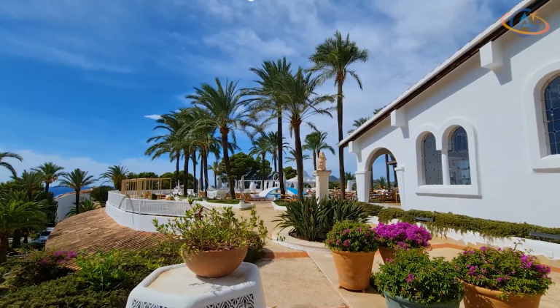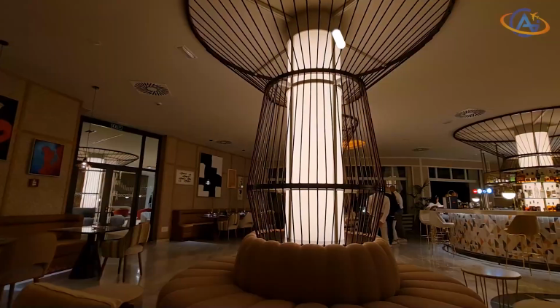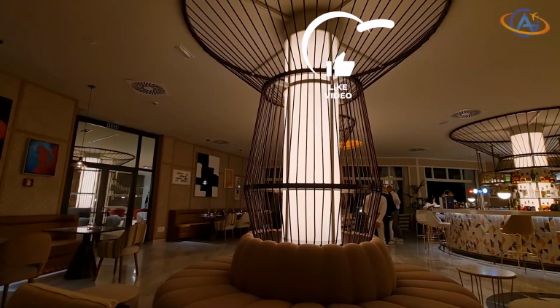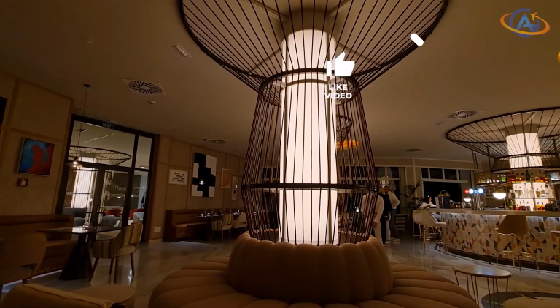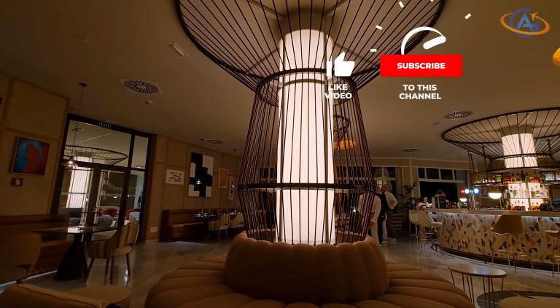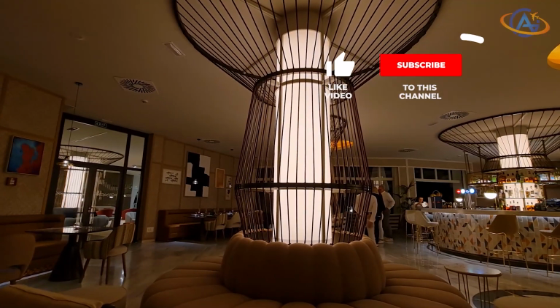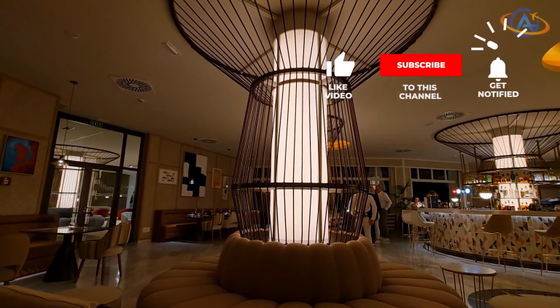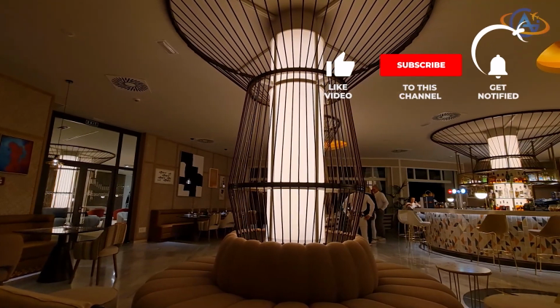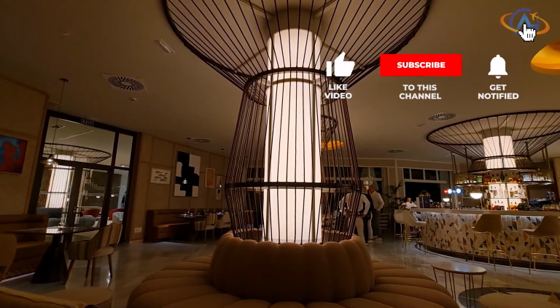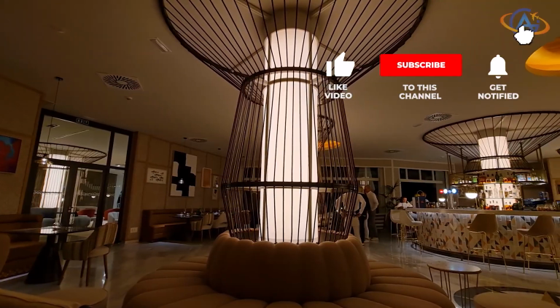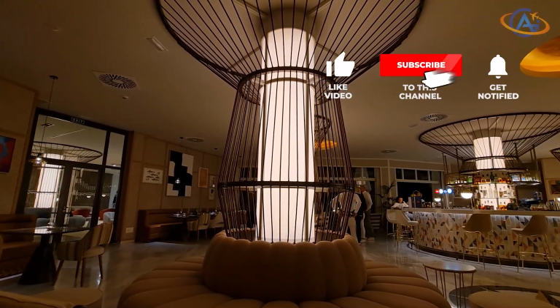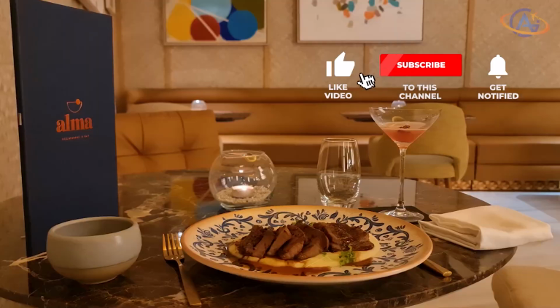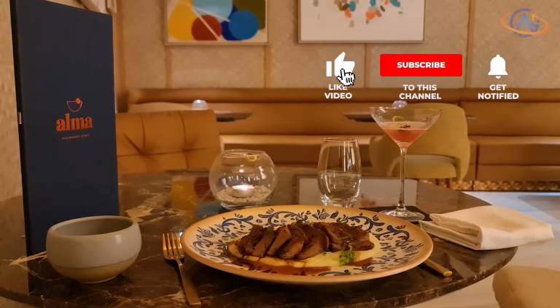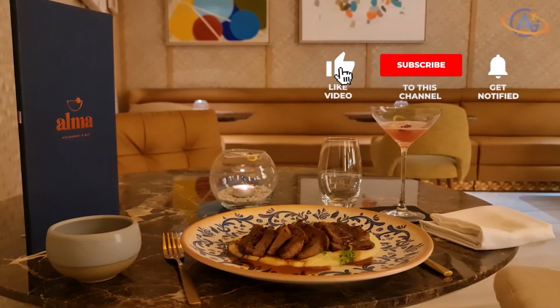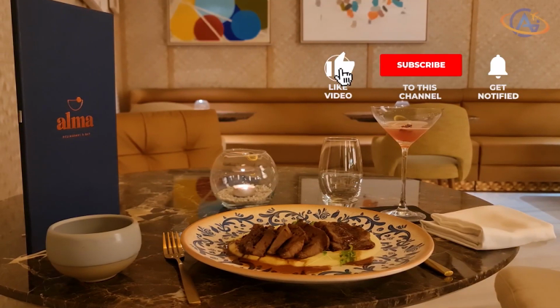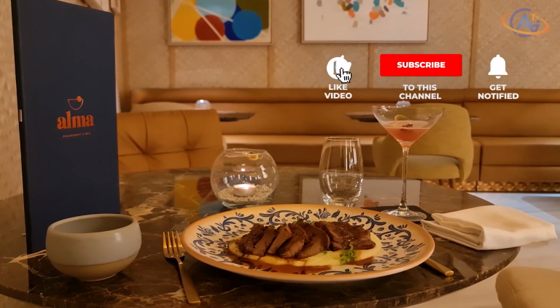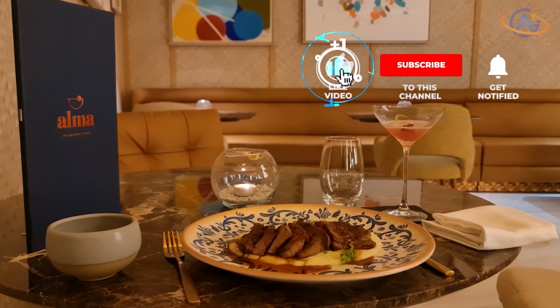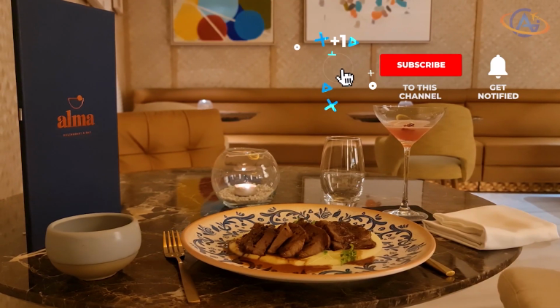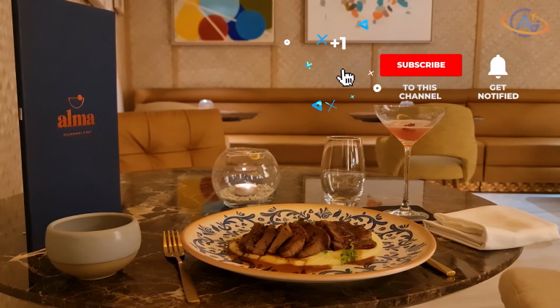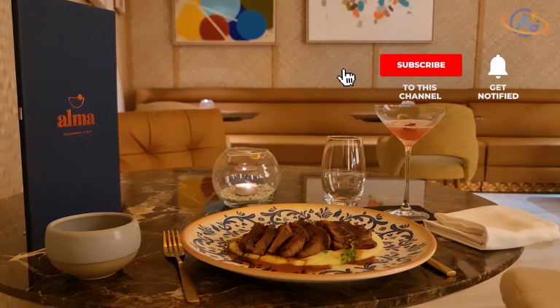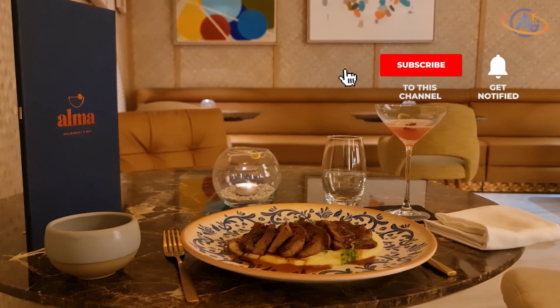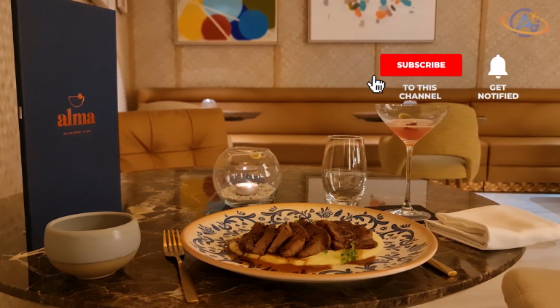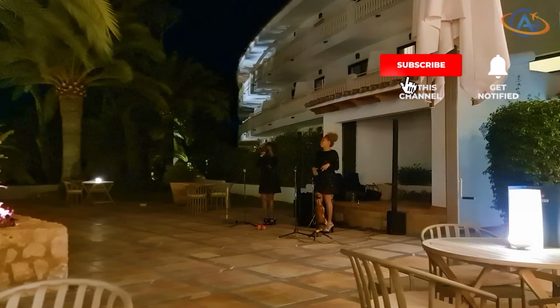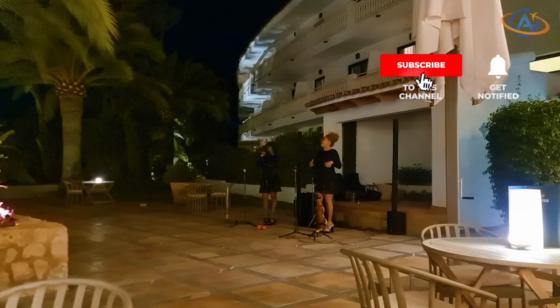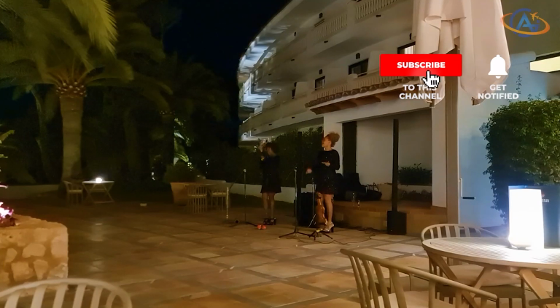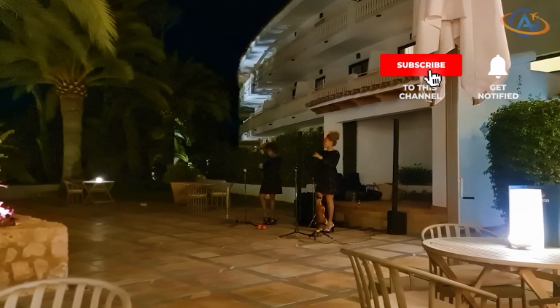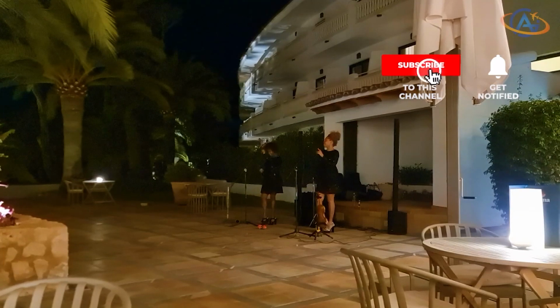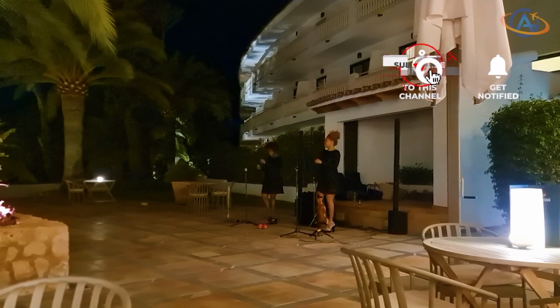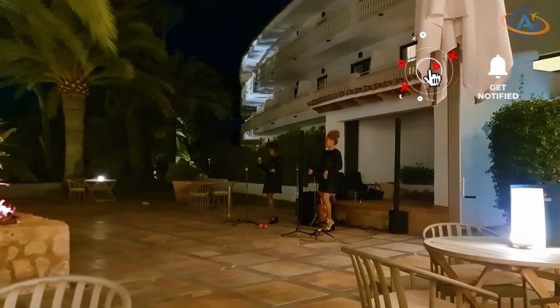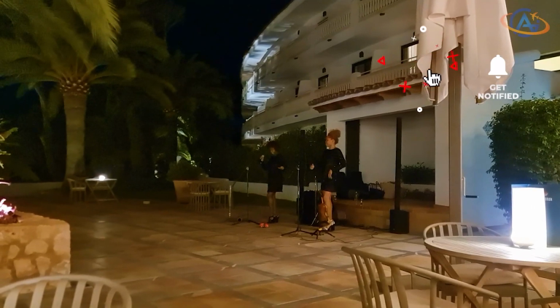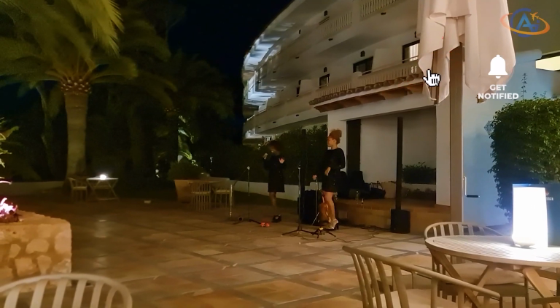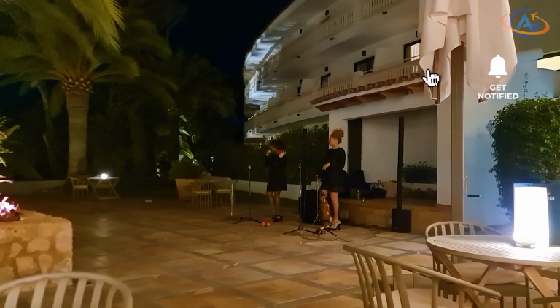The restaurant selection is okay, although way overpriced for what you get. Live music was nice, however.